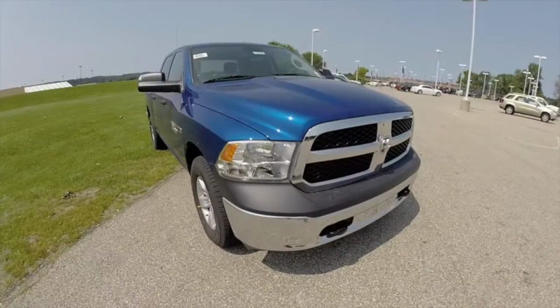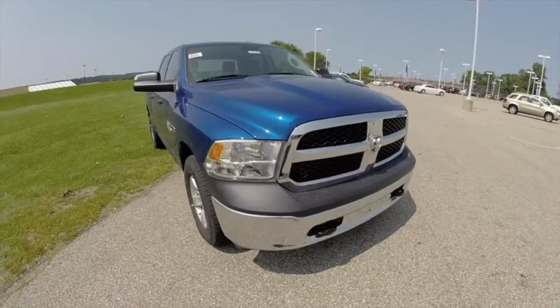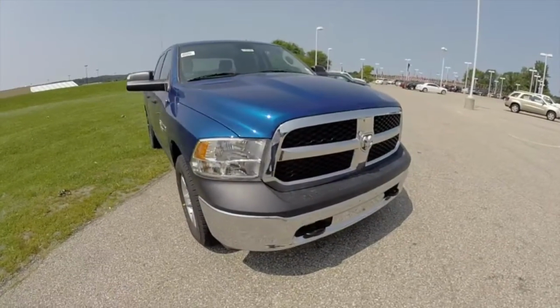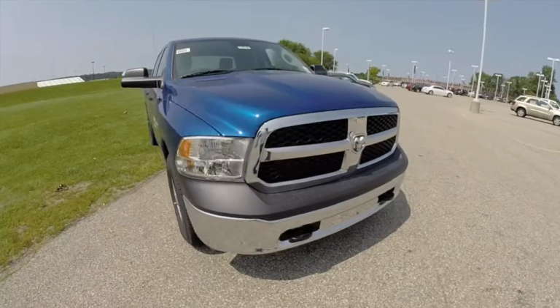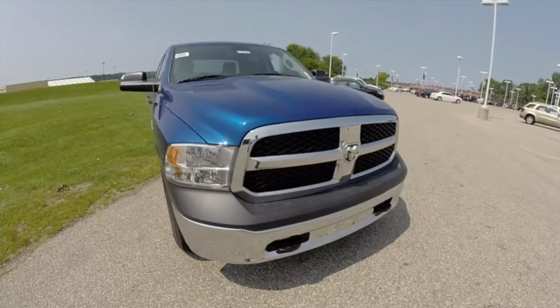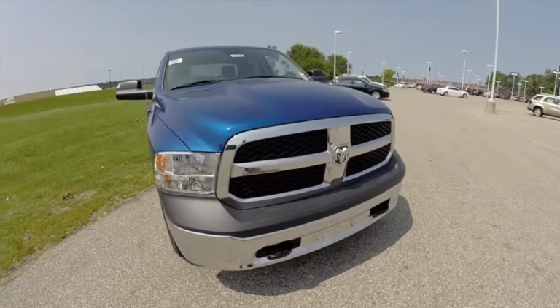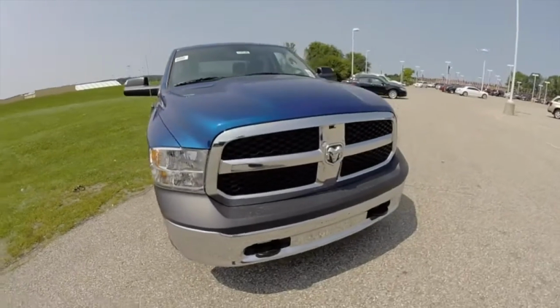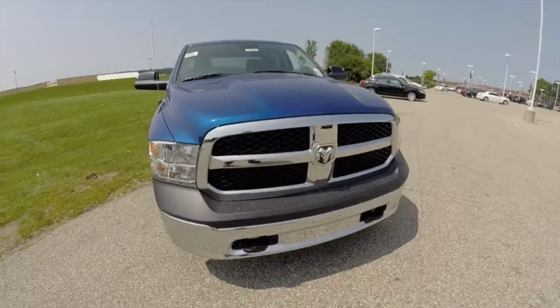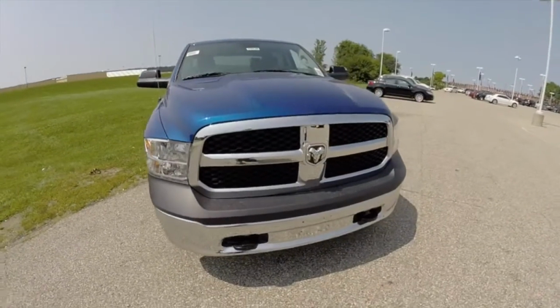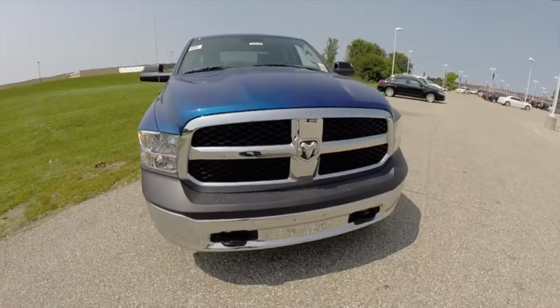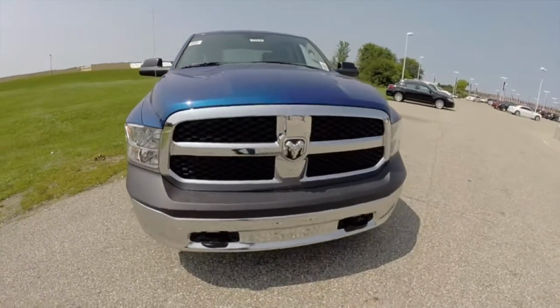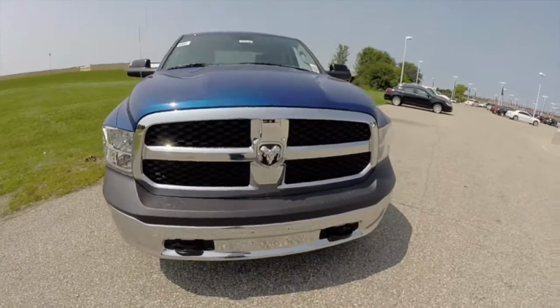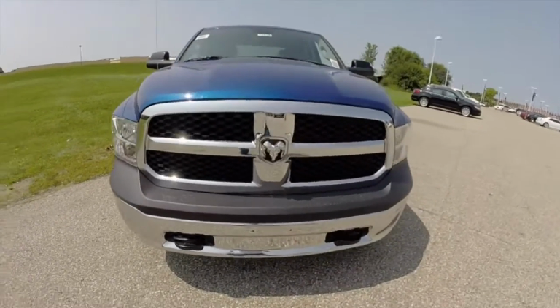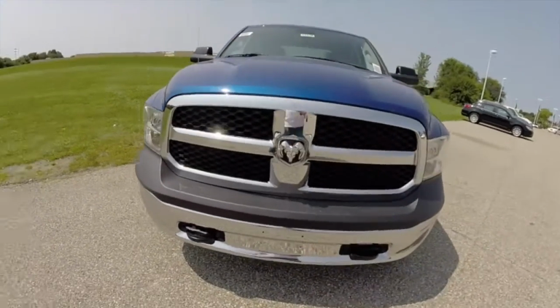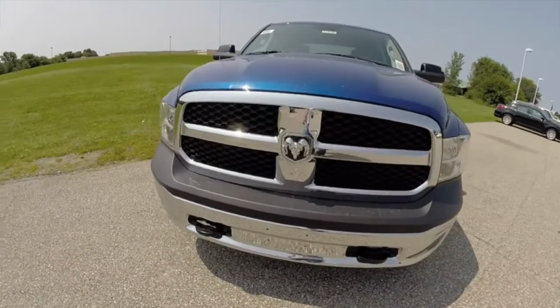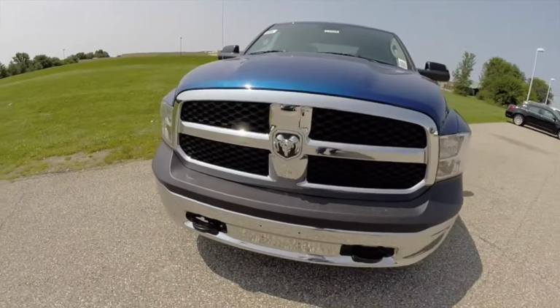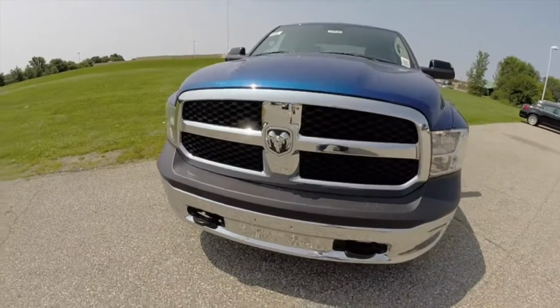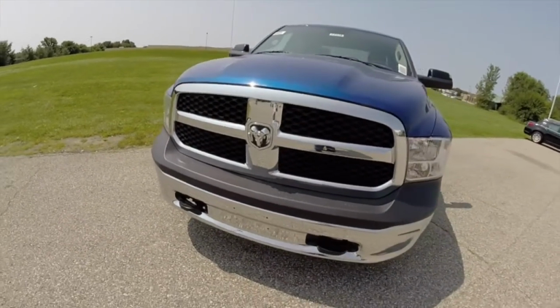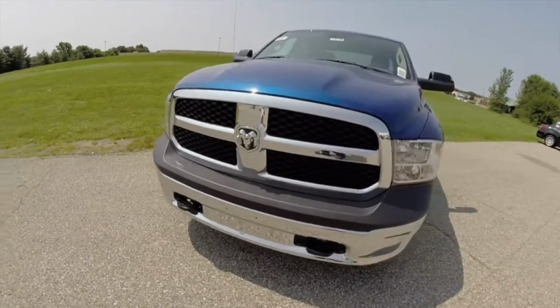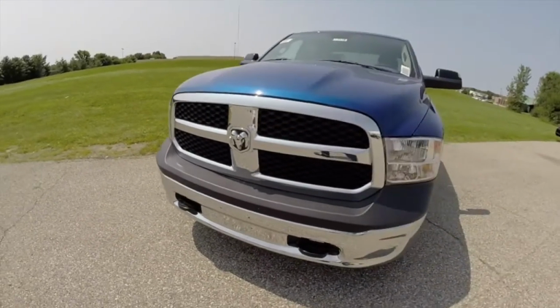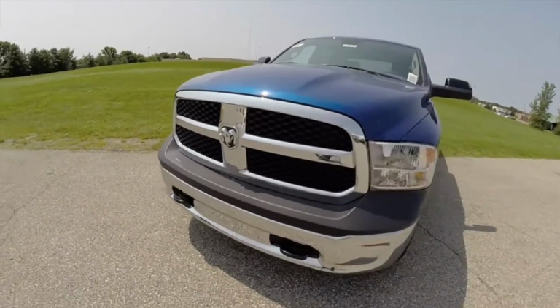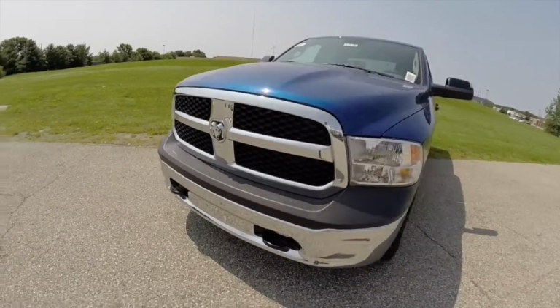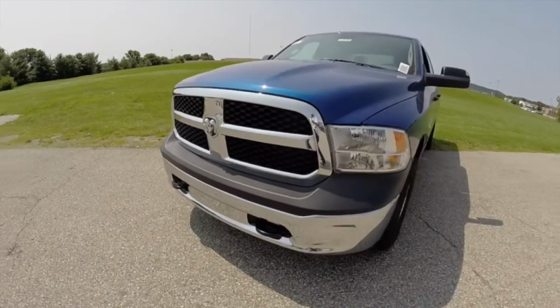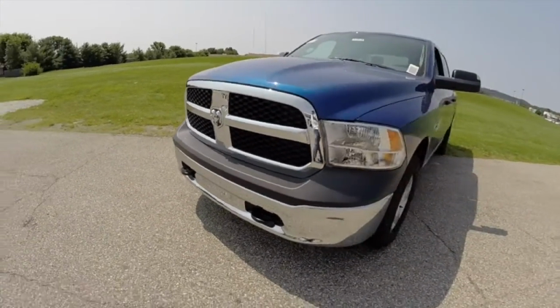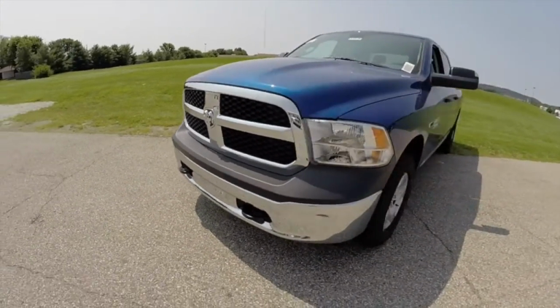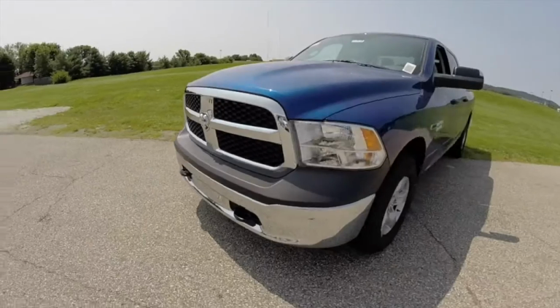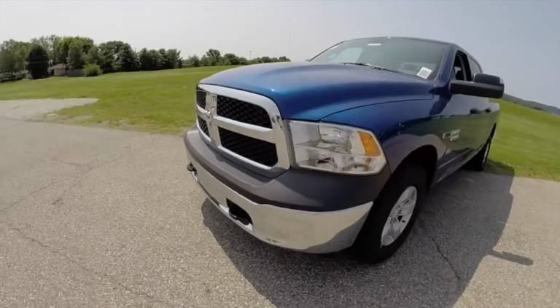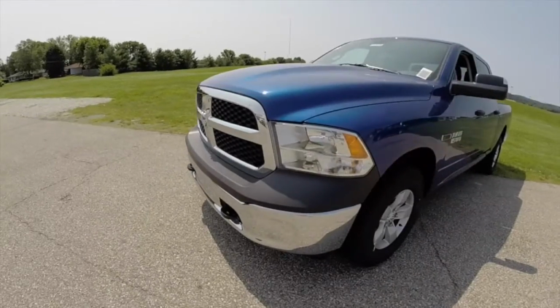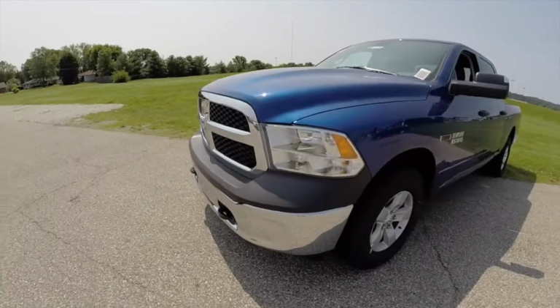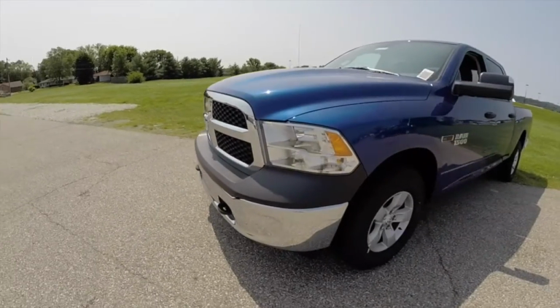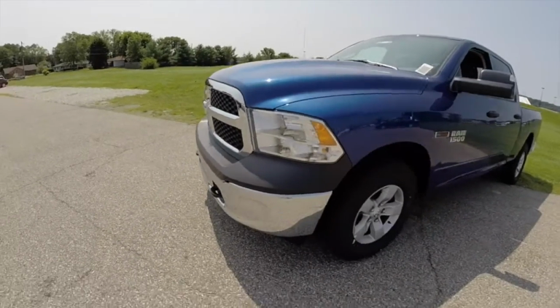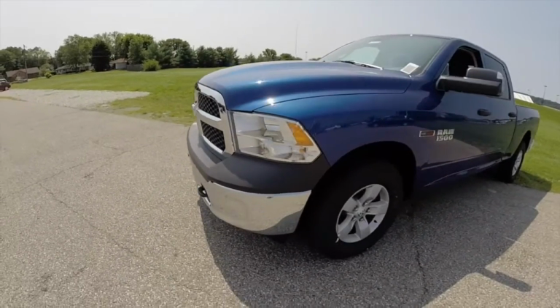Hello everyone. Today we're going to take this quick walk around look at this 2014 Ram 1500 Tradesman.